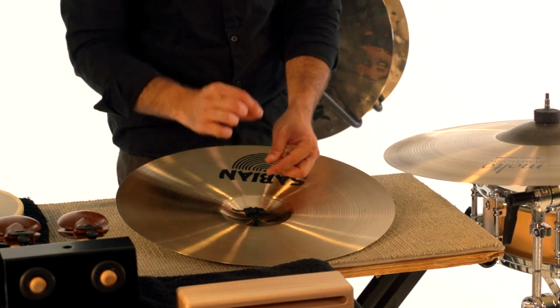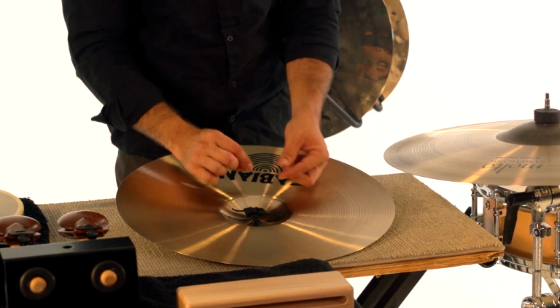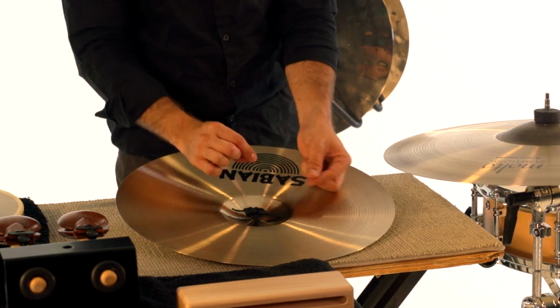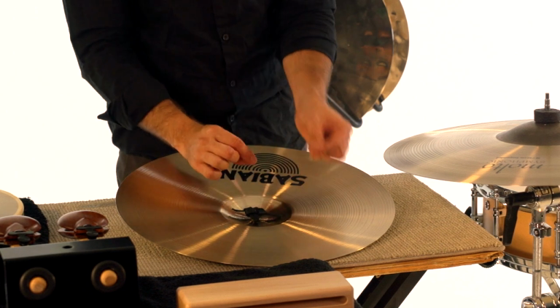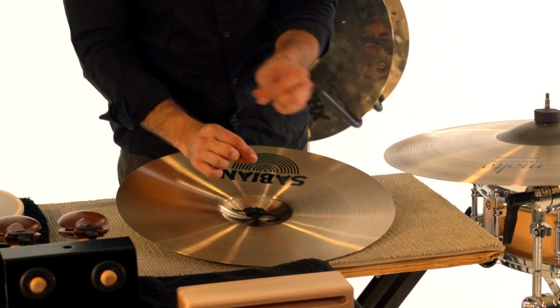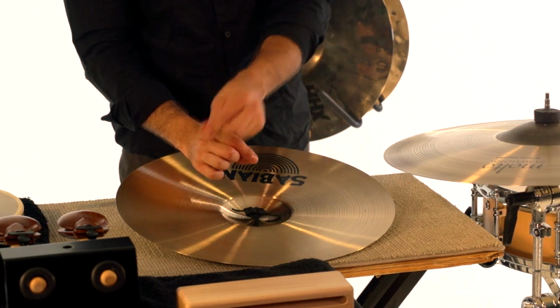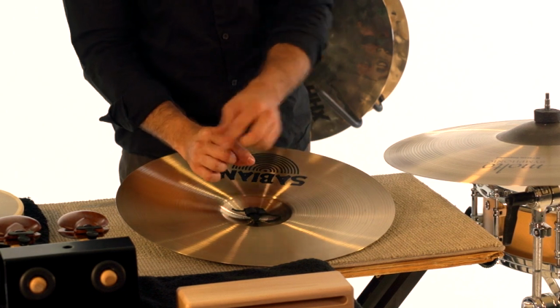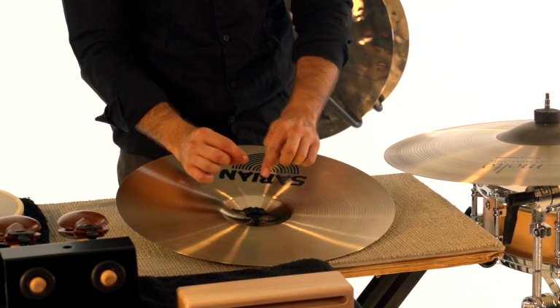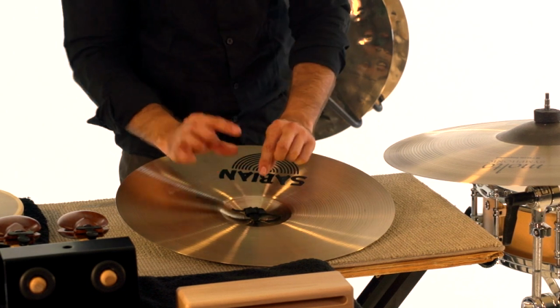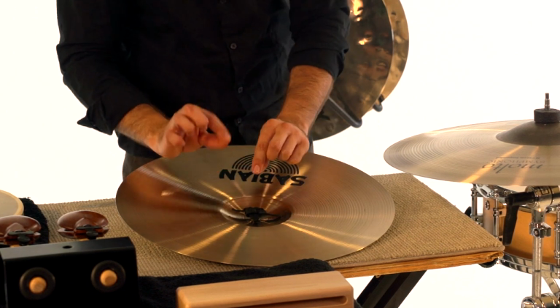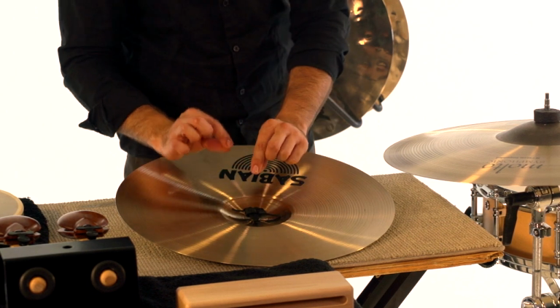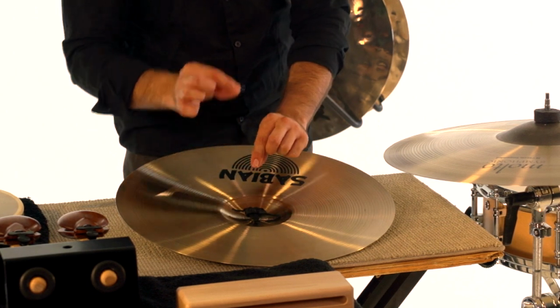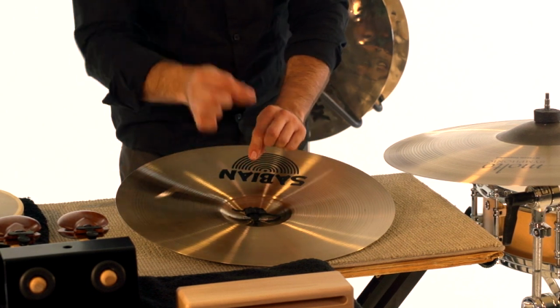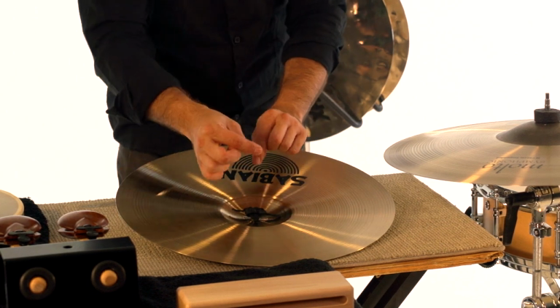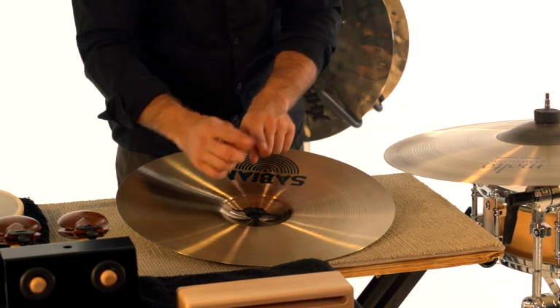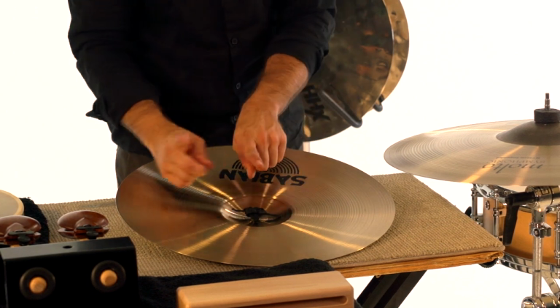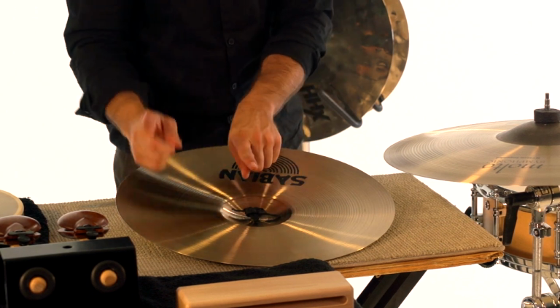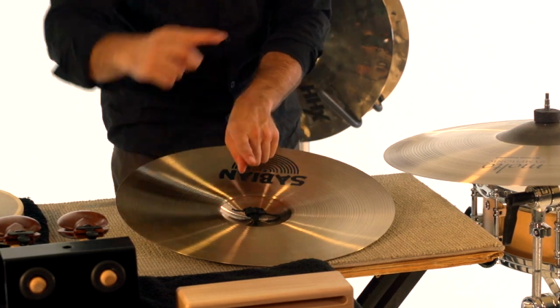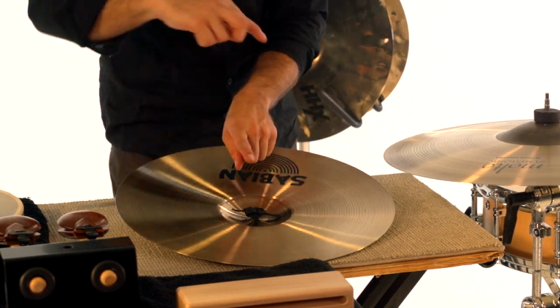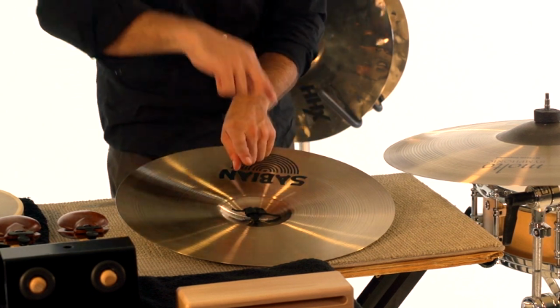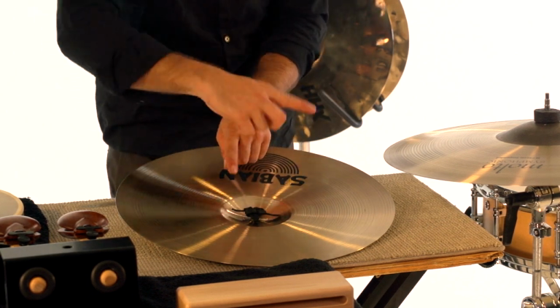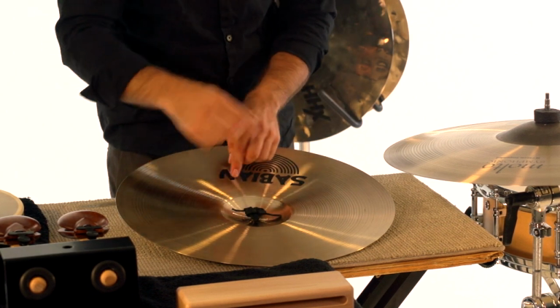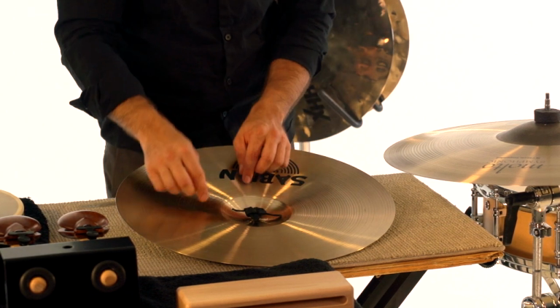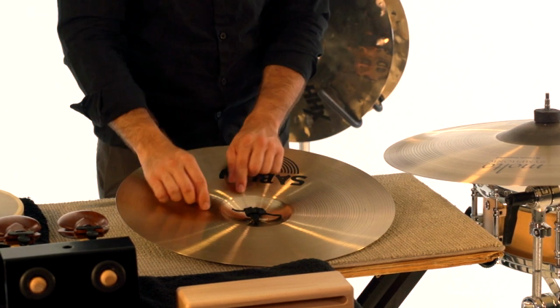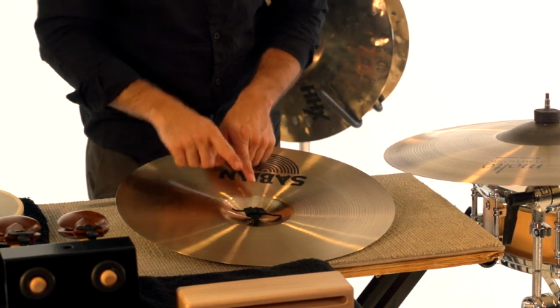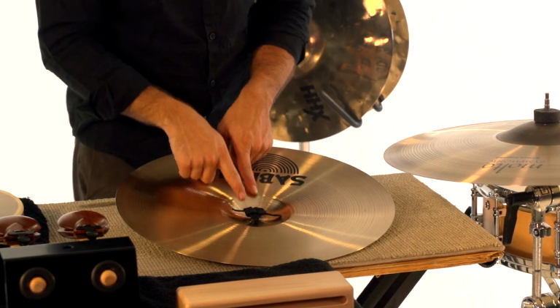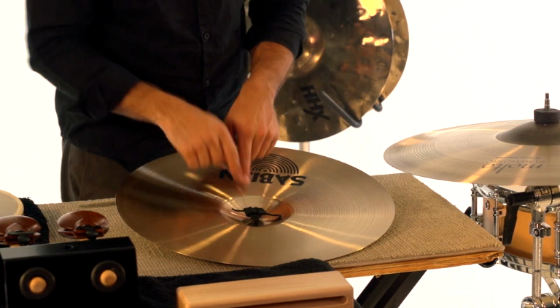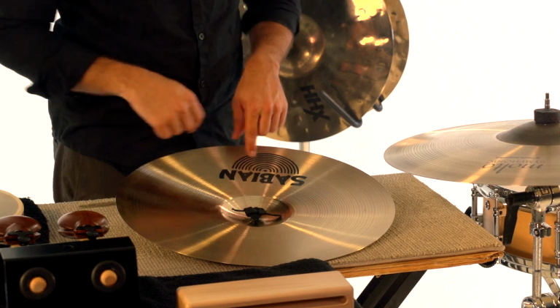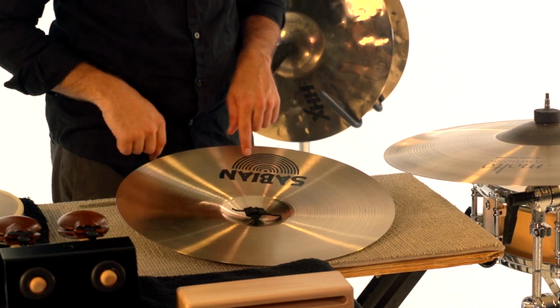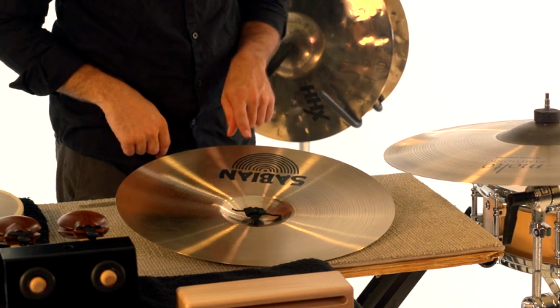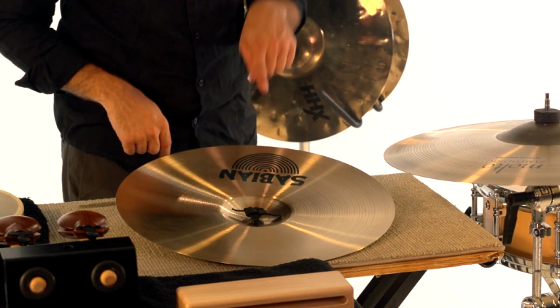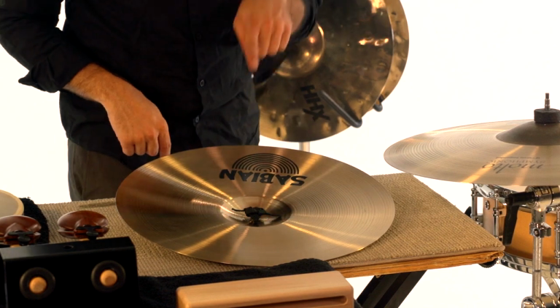So the sequence is: top, left, bottom, through the loop. Now we have a square.